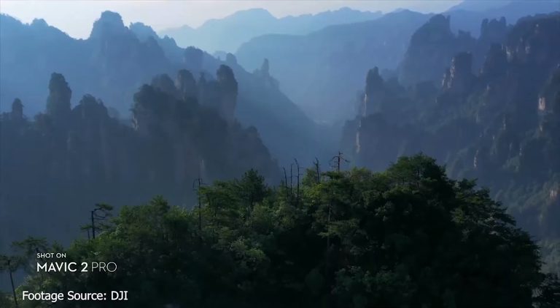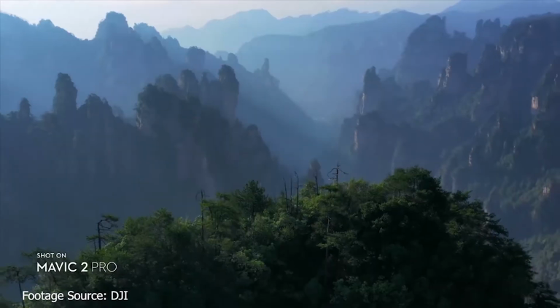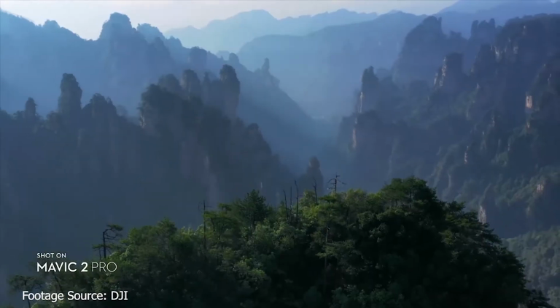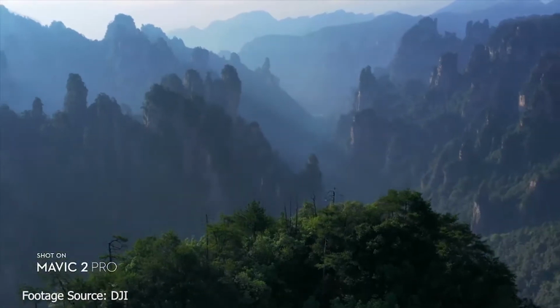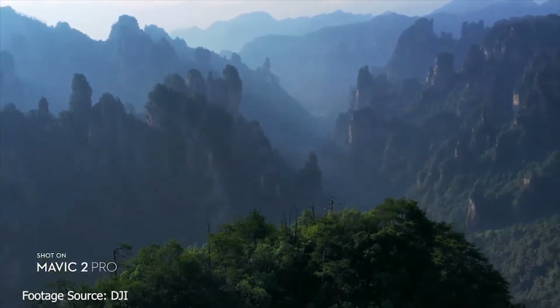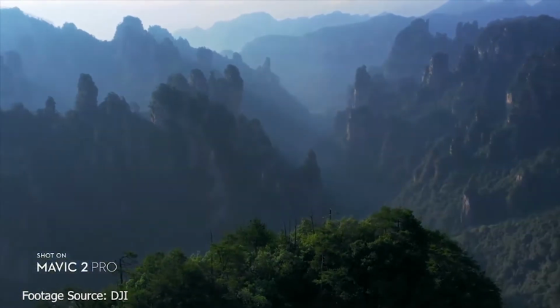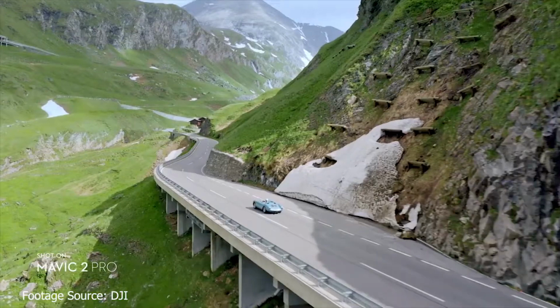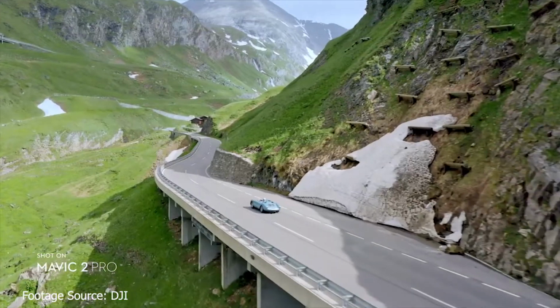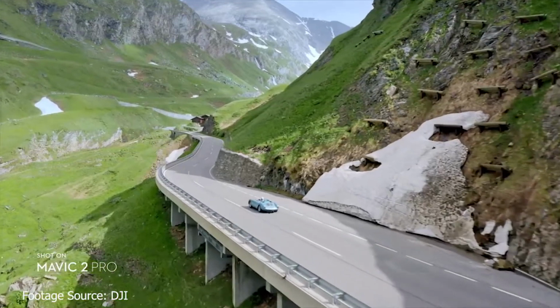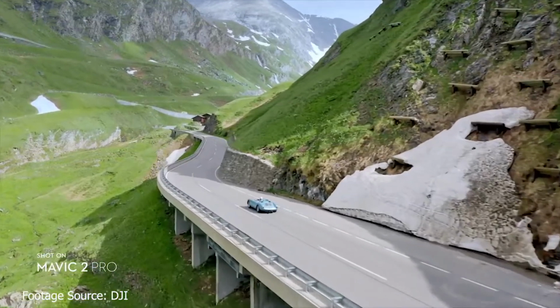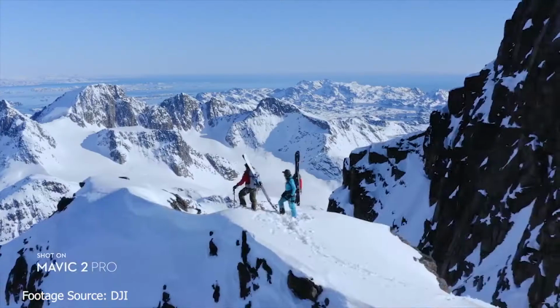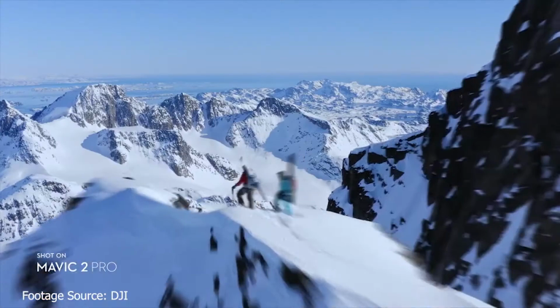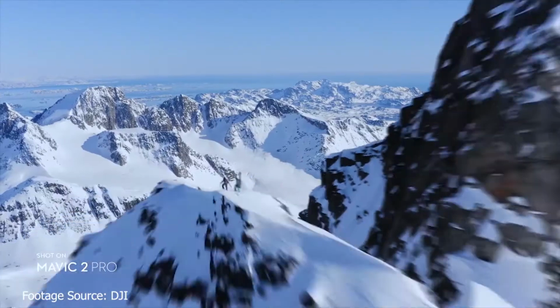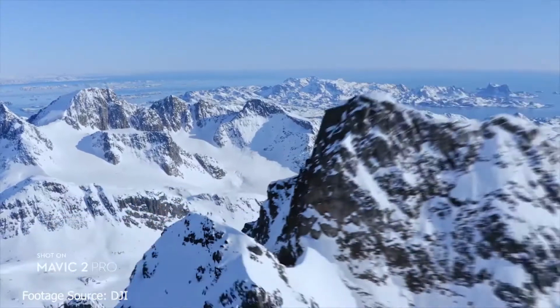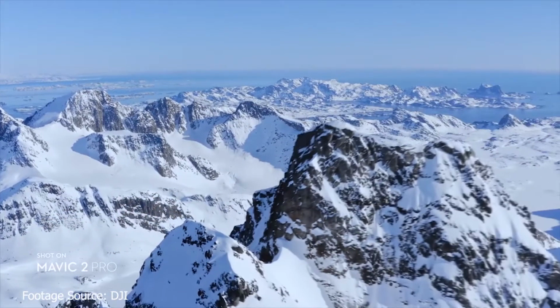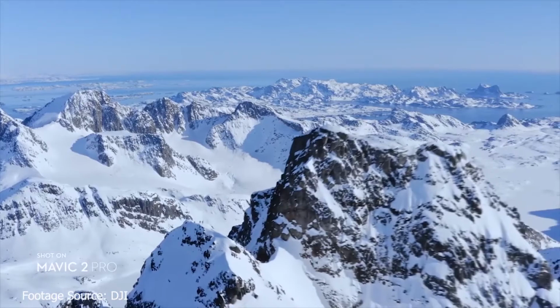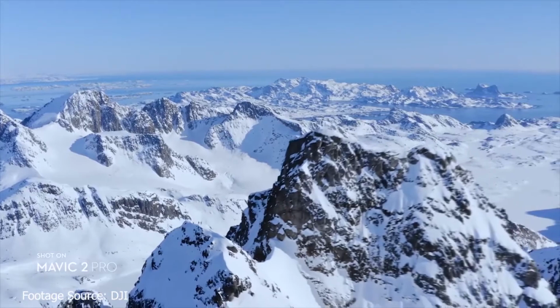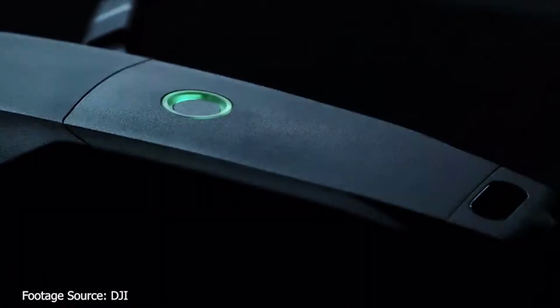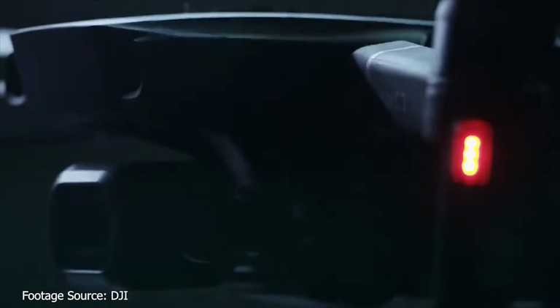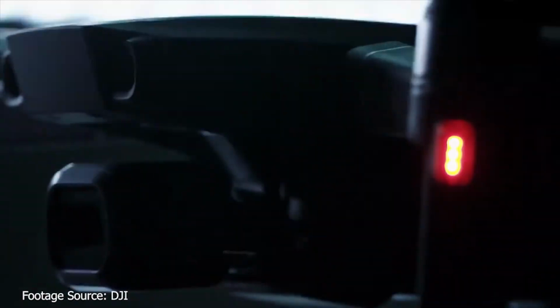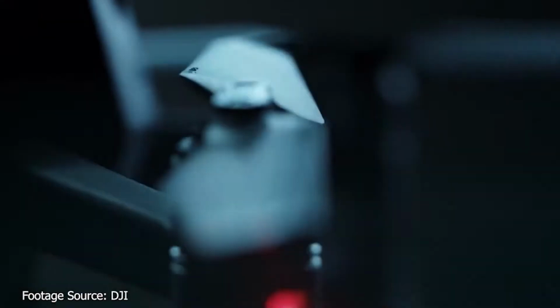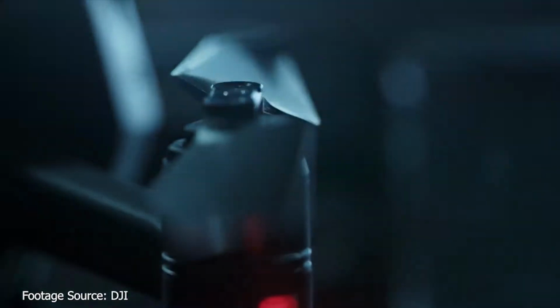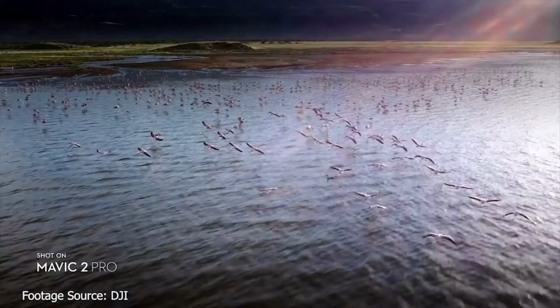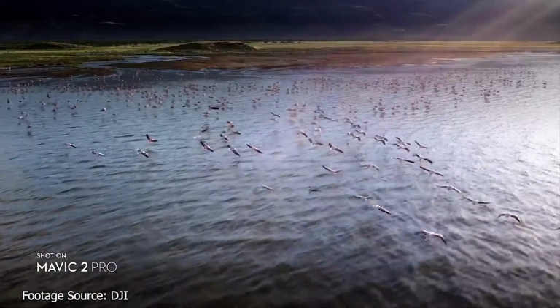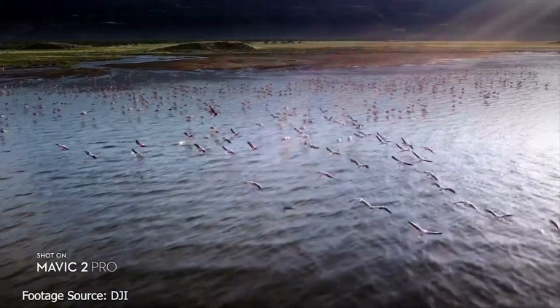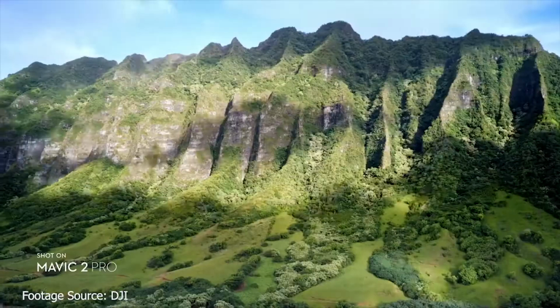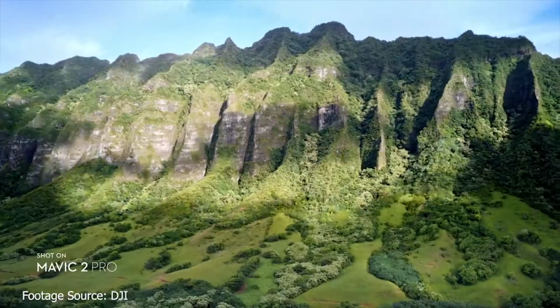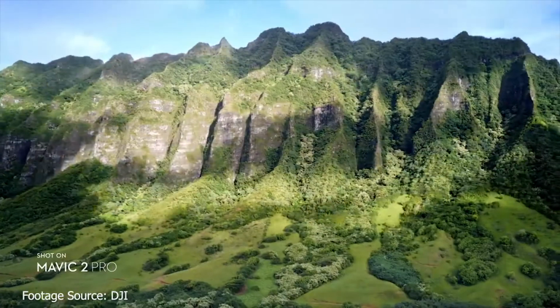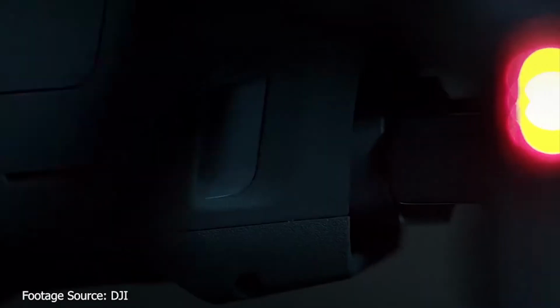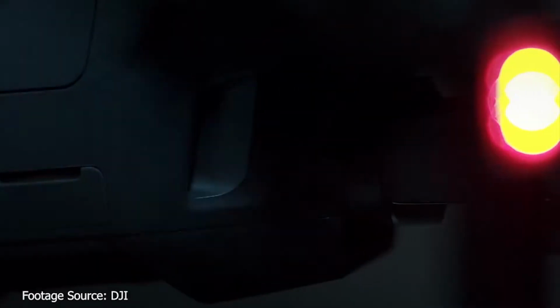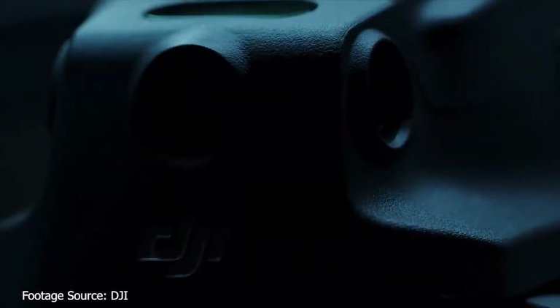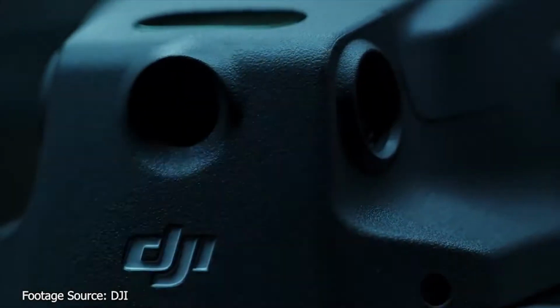At DJI, true innovation is seeing the bigger picture. The Mavic 2 was just announced and it comes with two camera options.